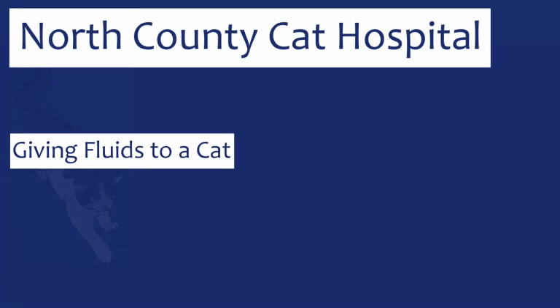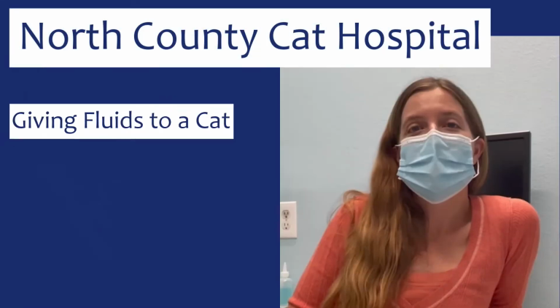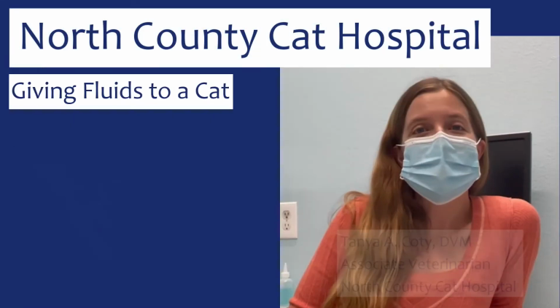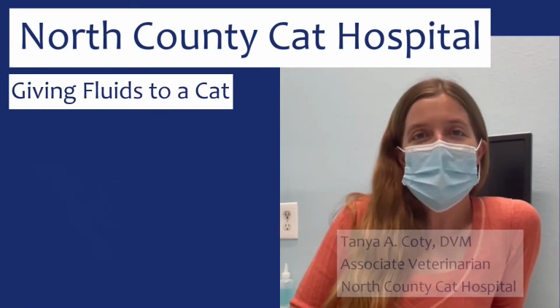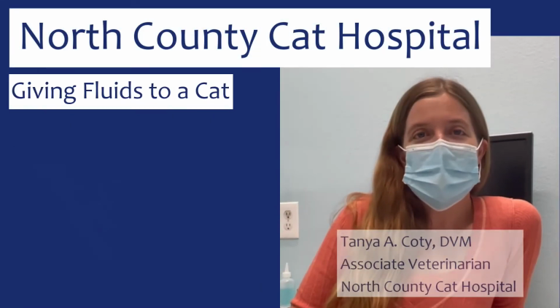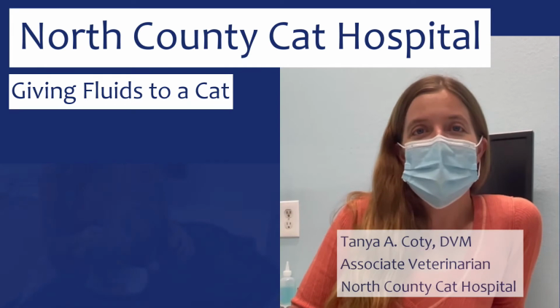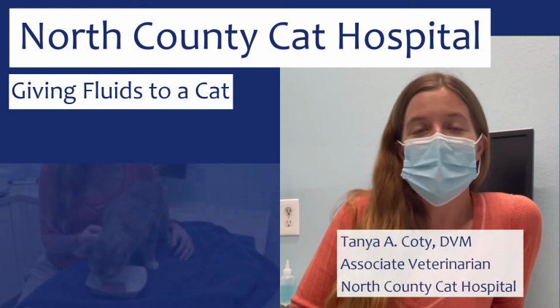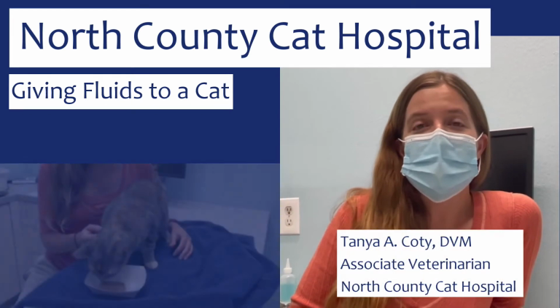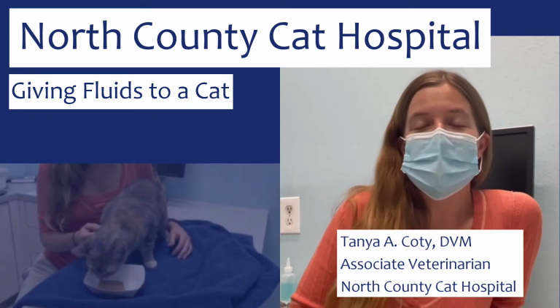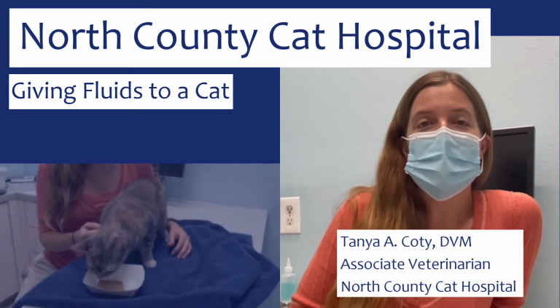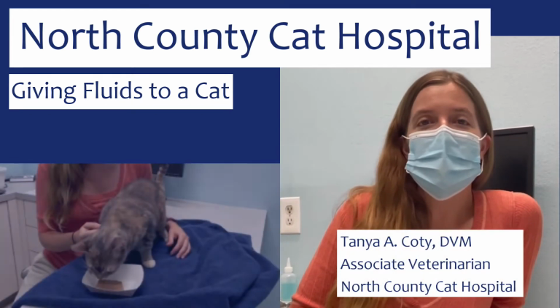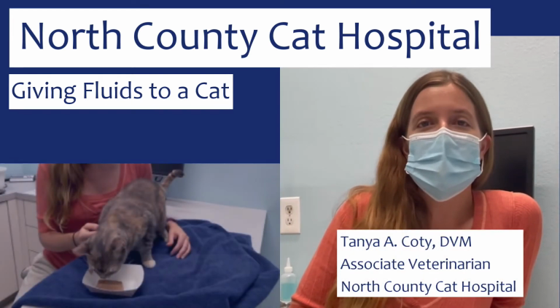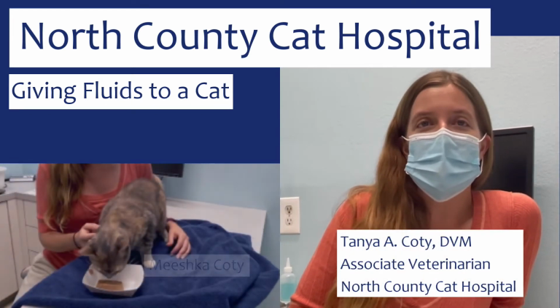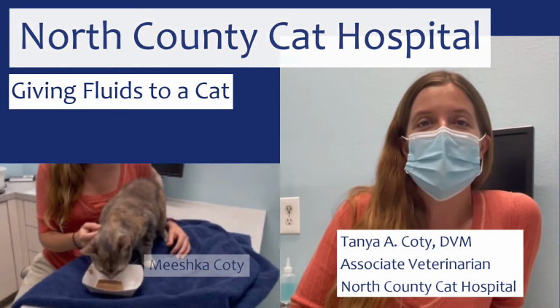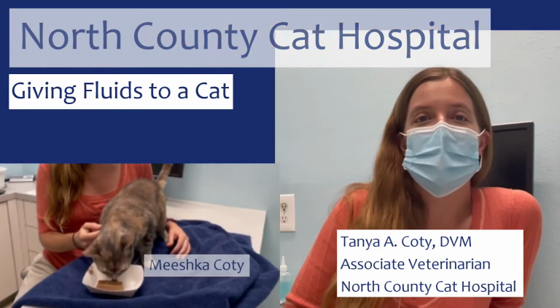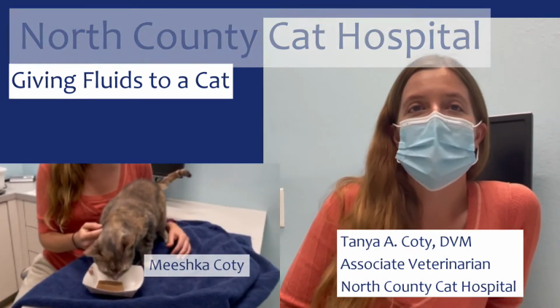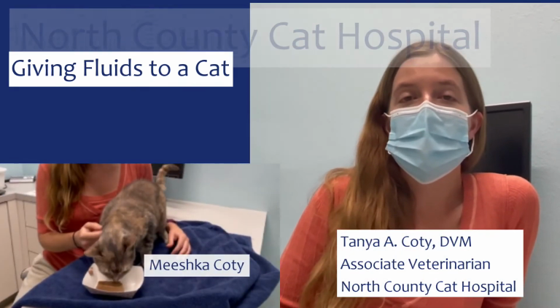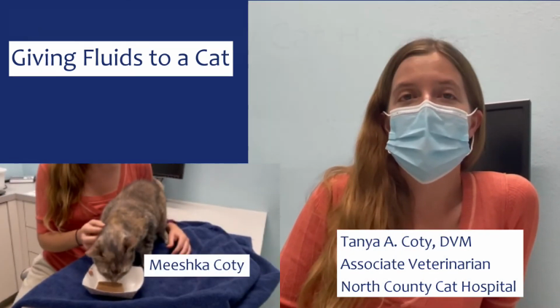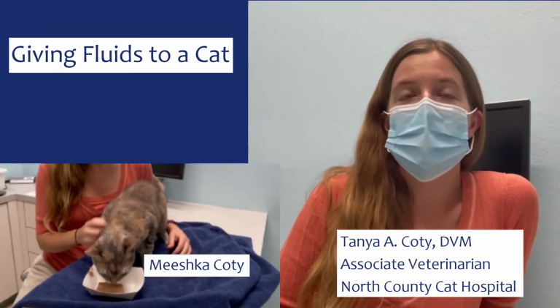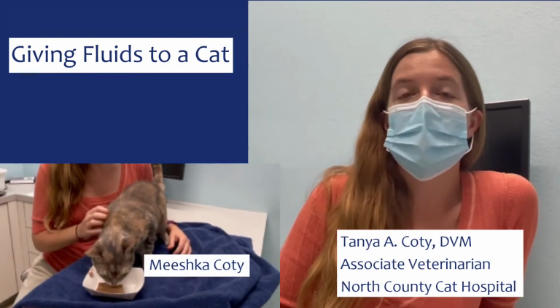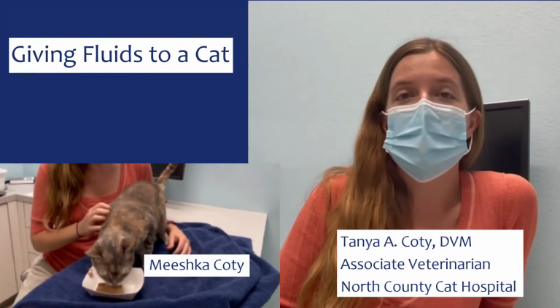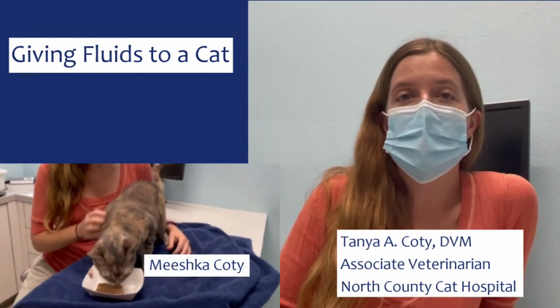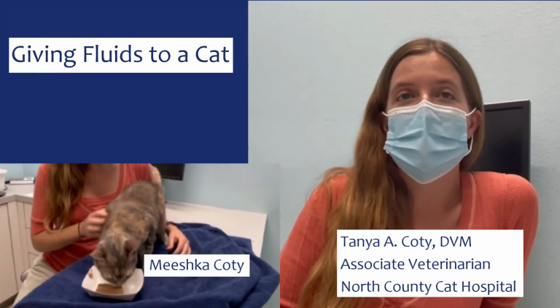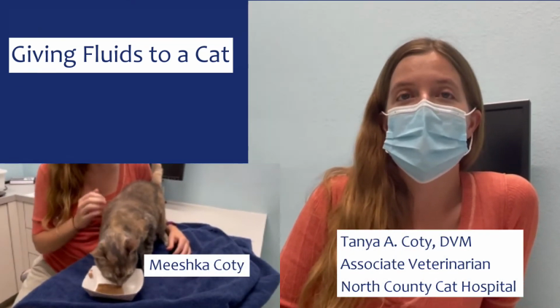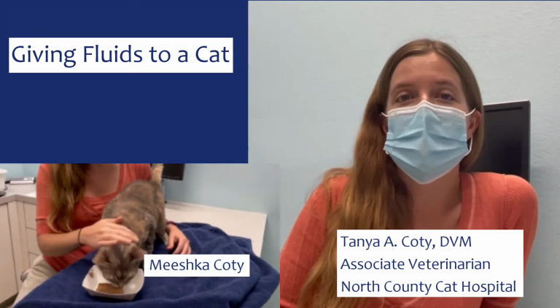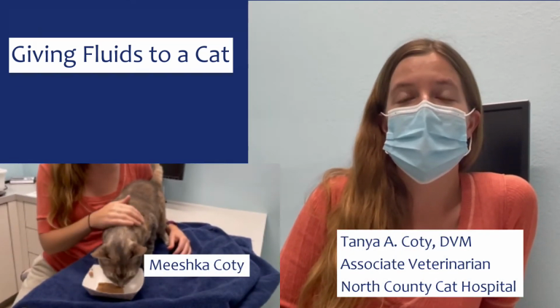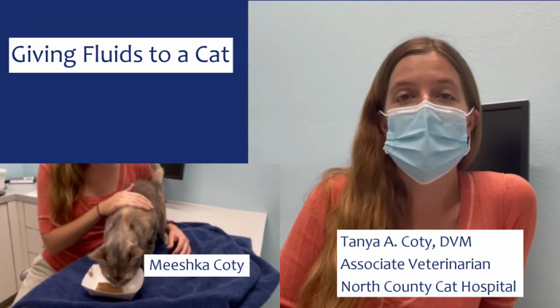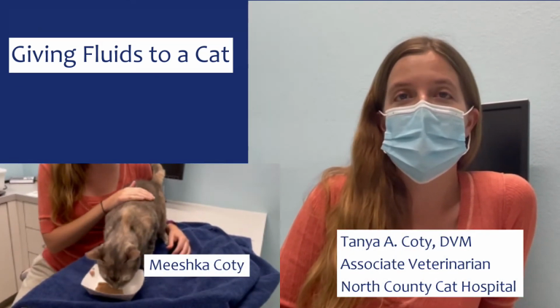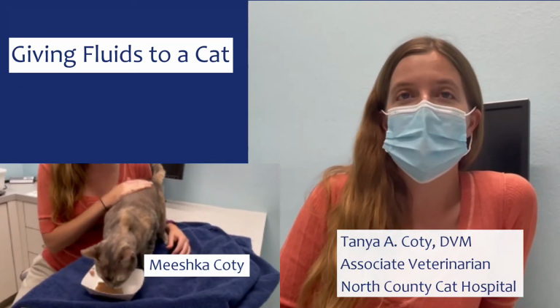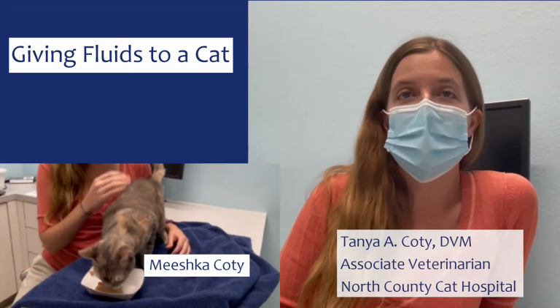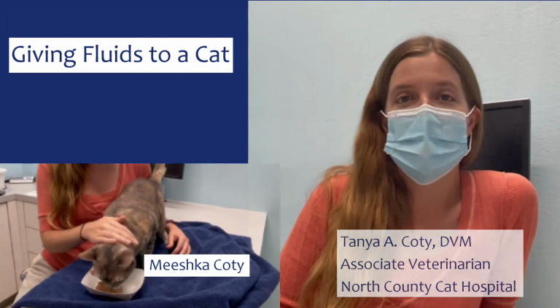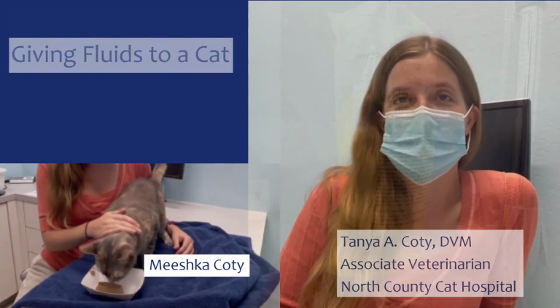Hi, I'm Tanya Cody and this is my cat Mishka. Today we're going to be showing you how to give fluids subcutaneously to a cat.